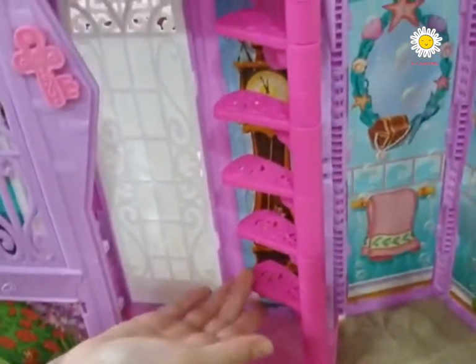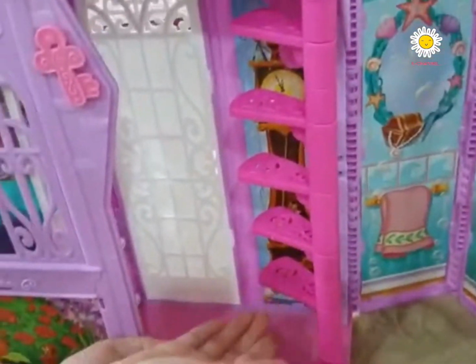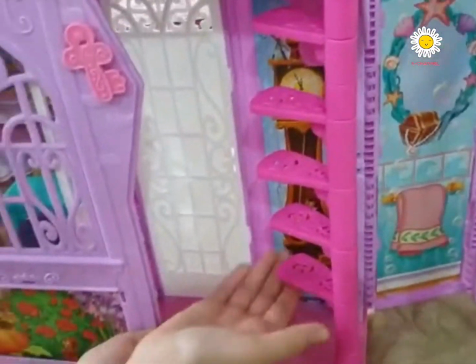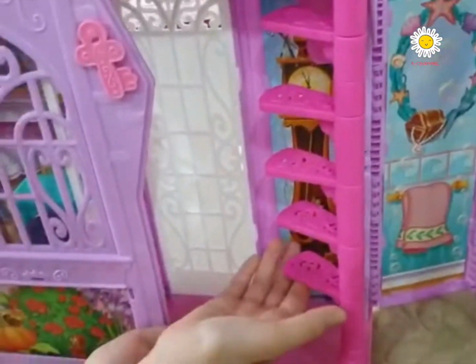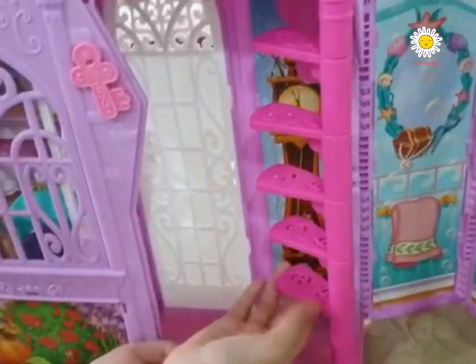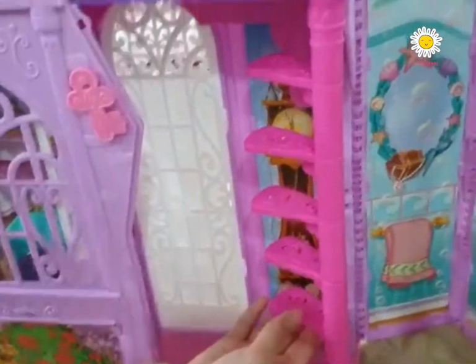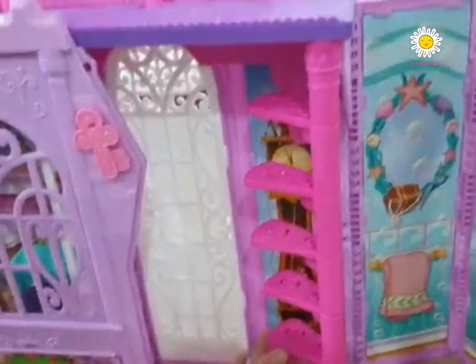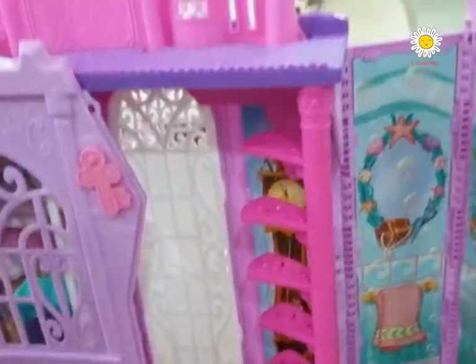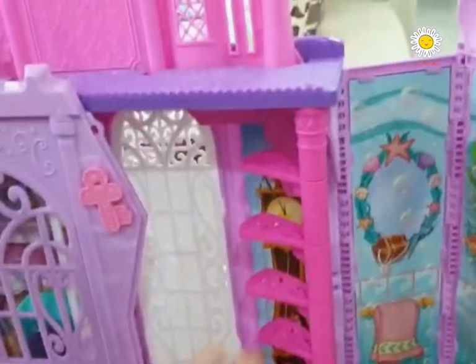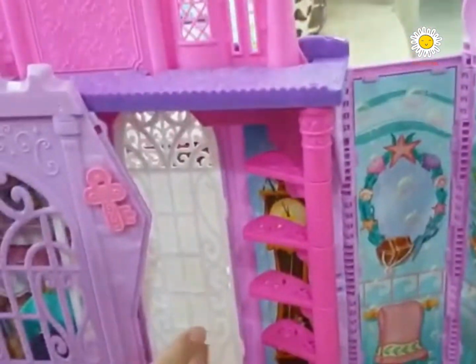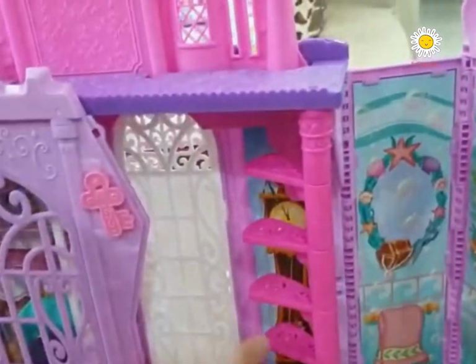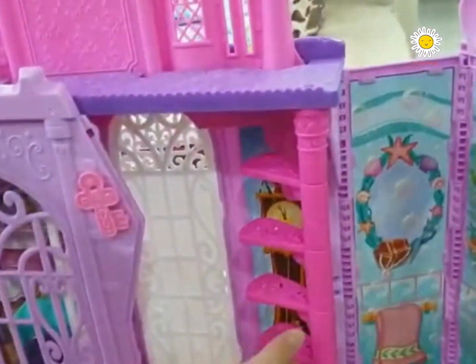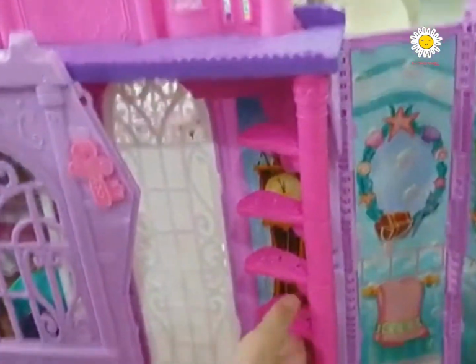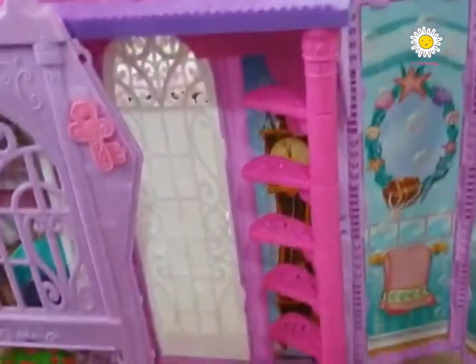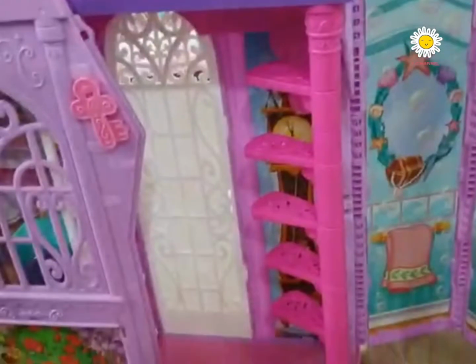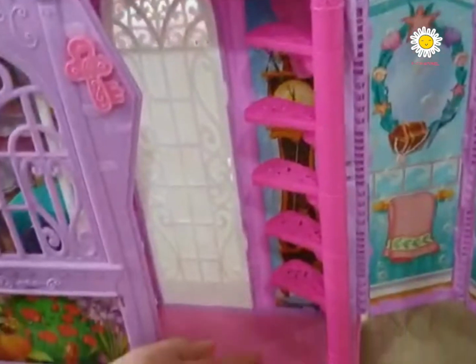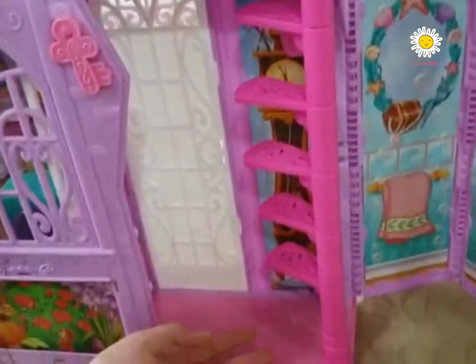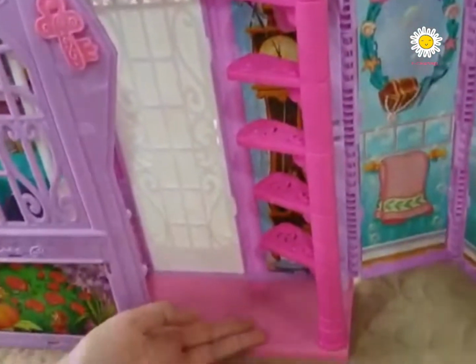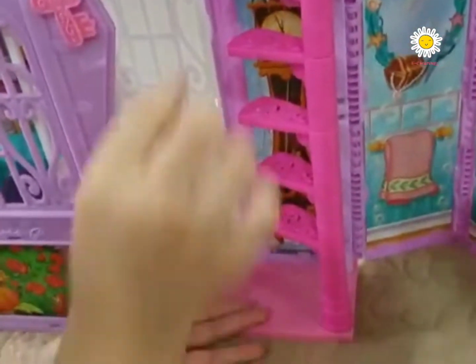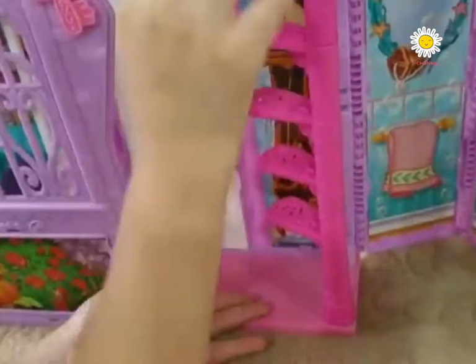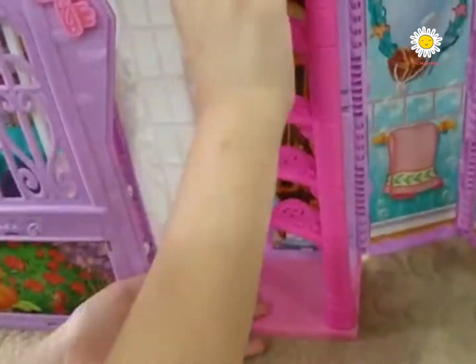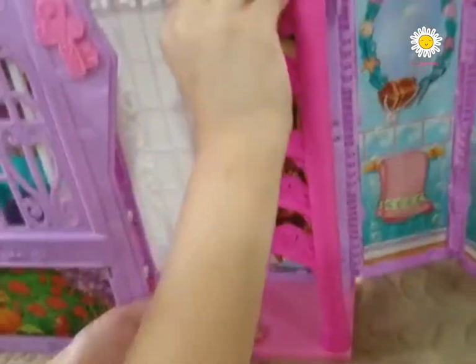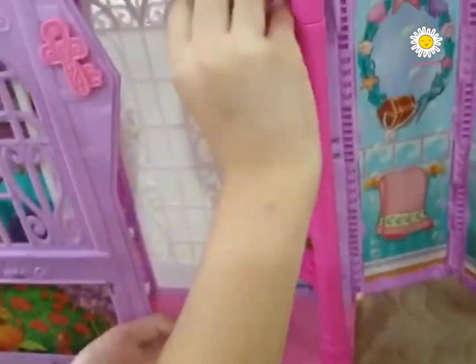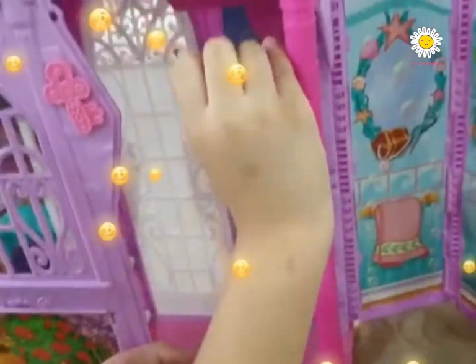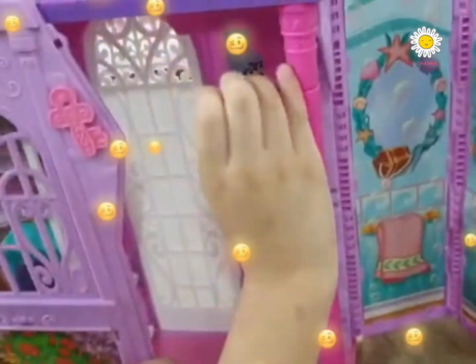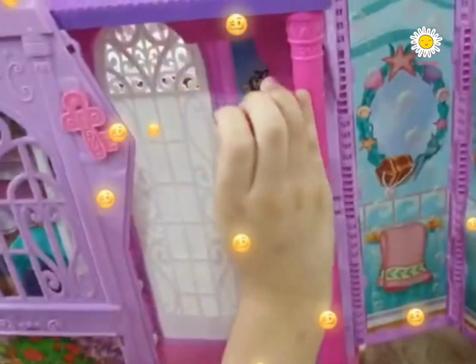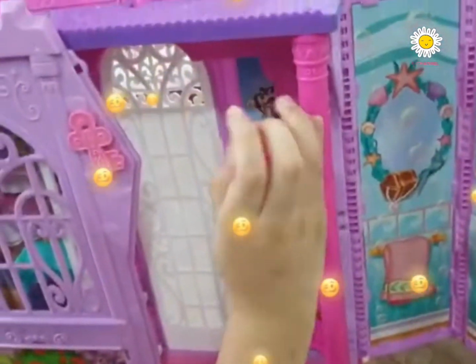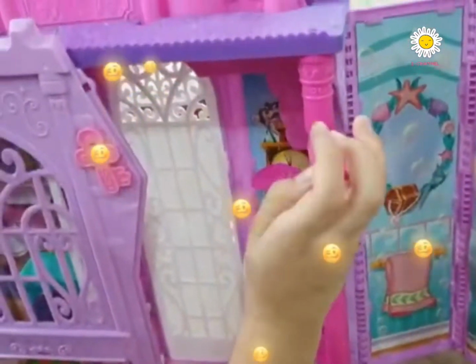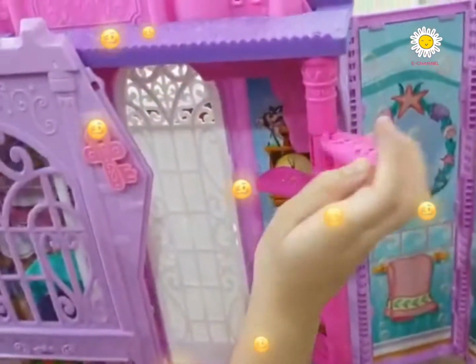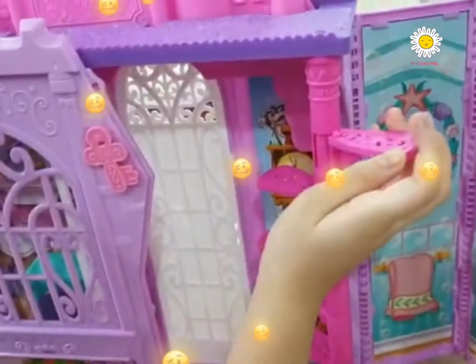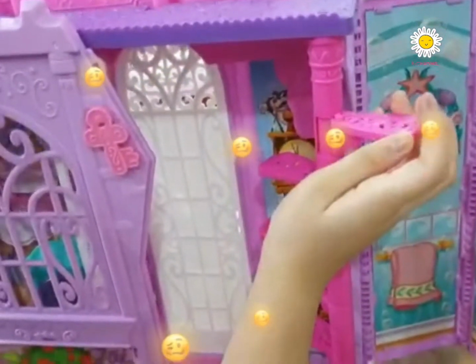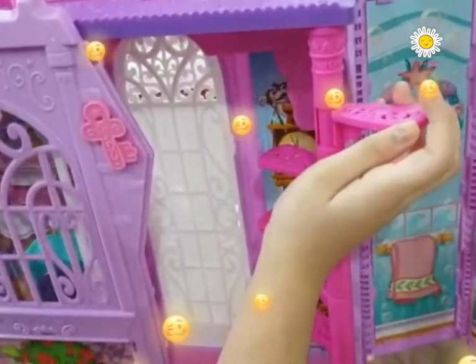This is the staircase to come to the second floor. The castle balcony.